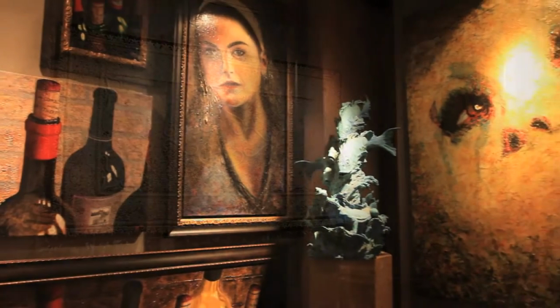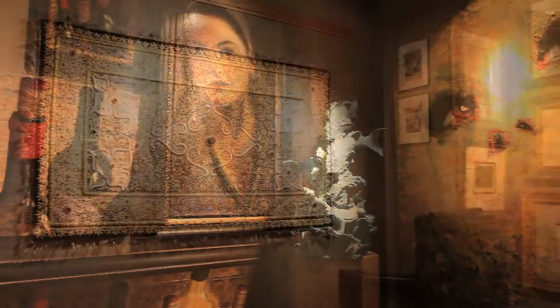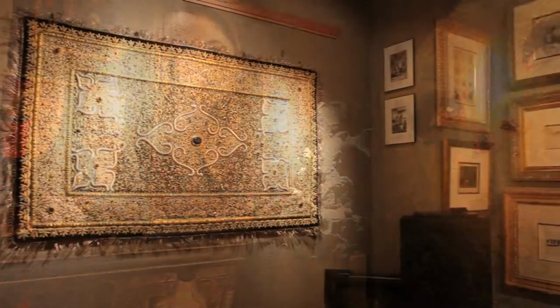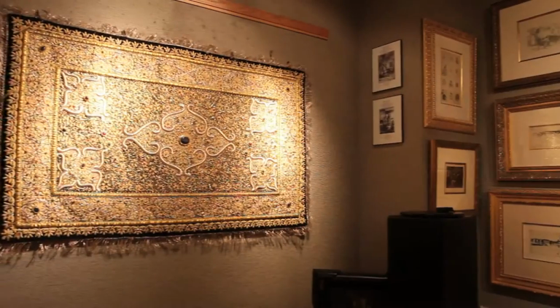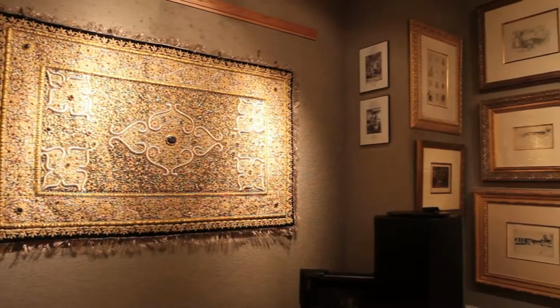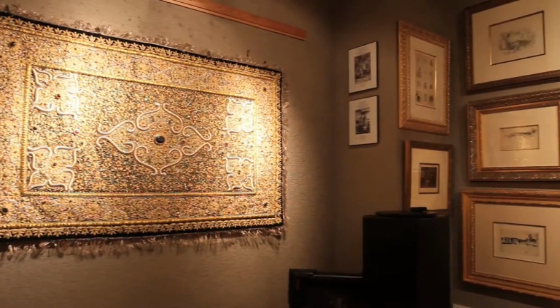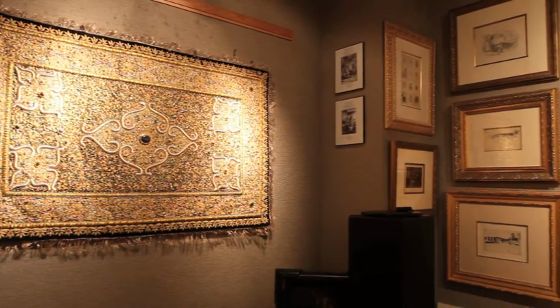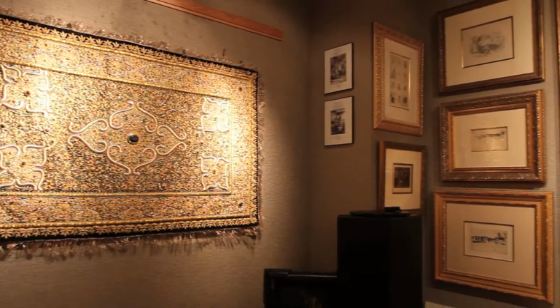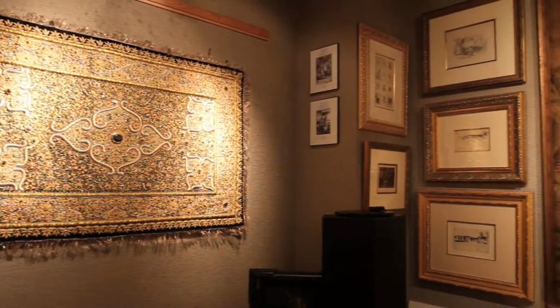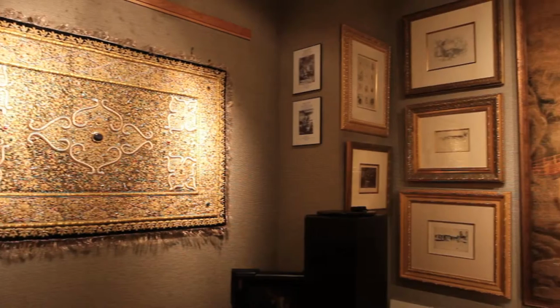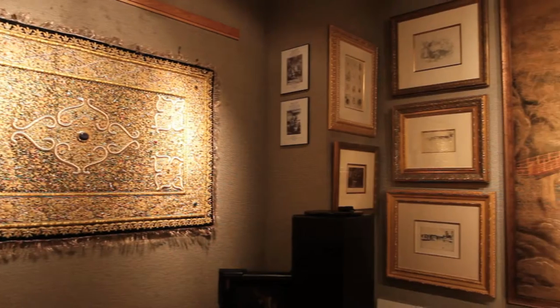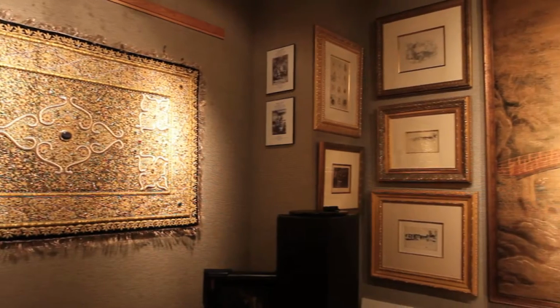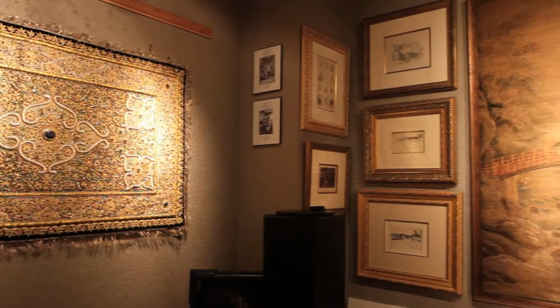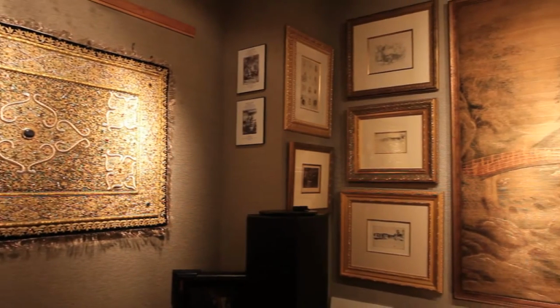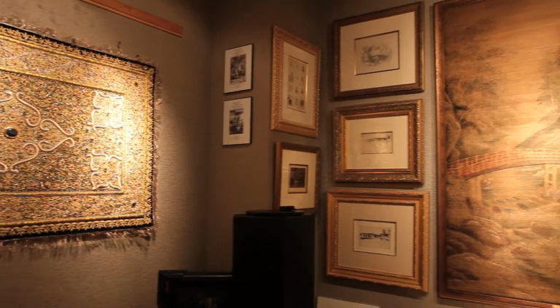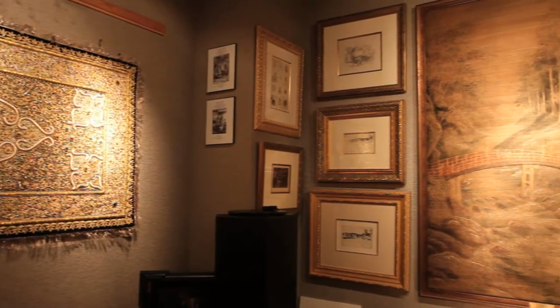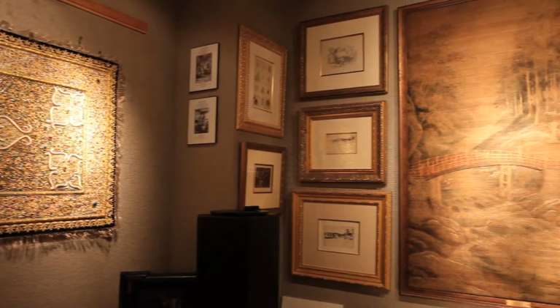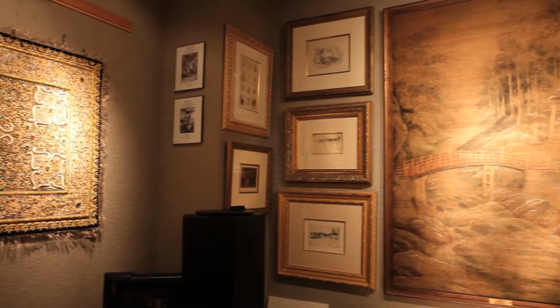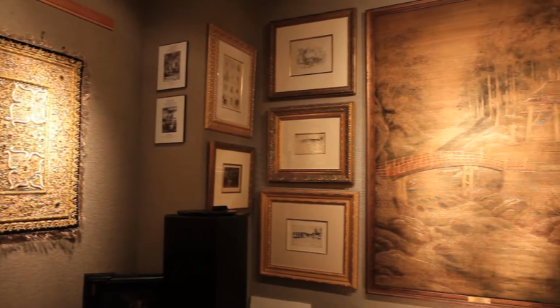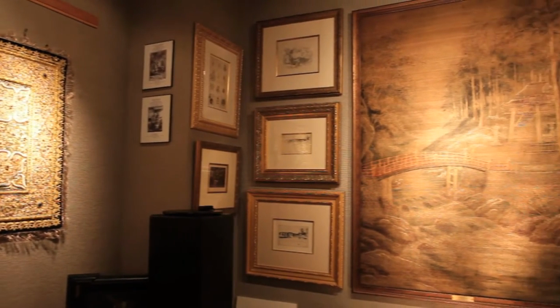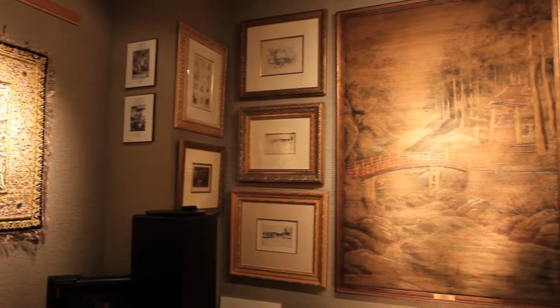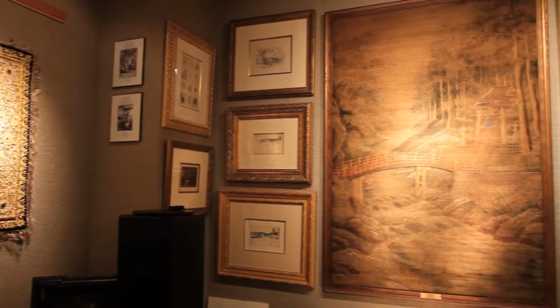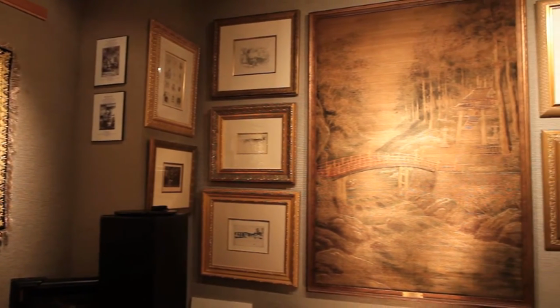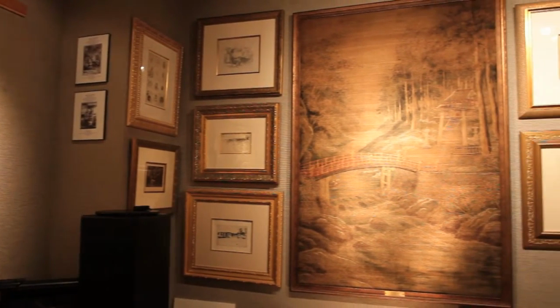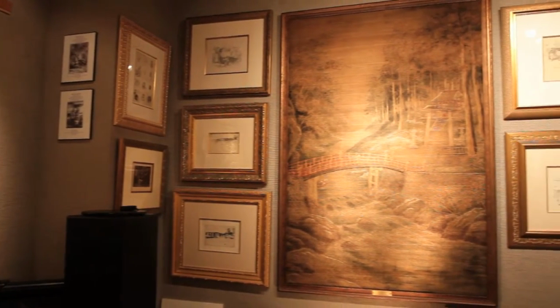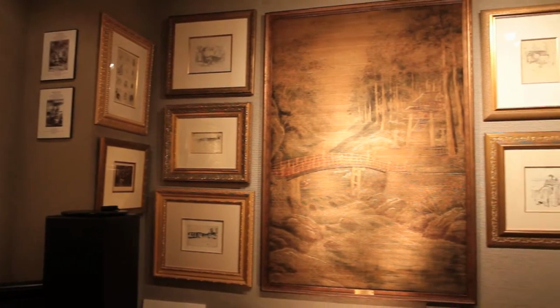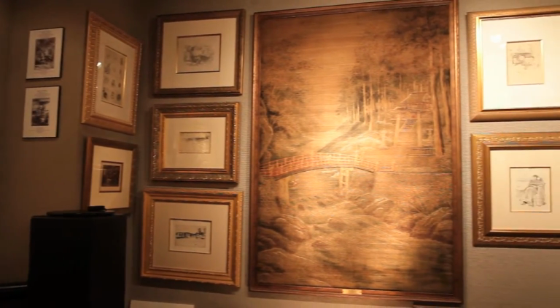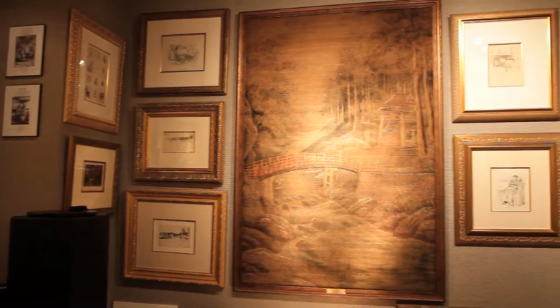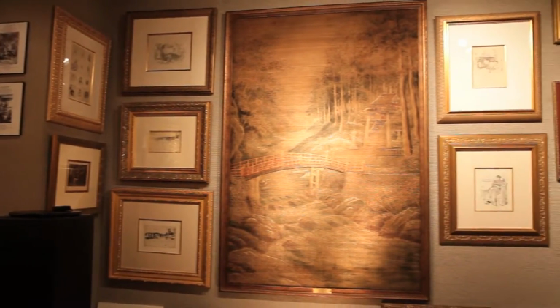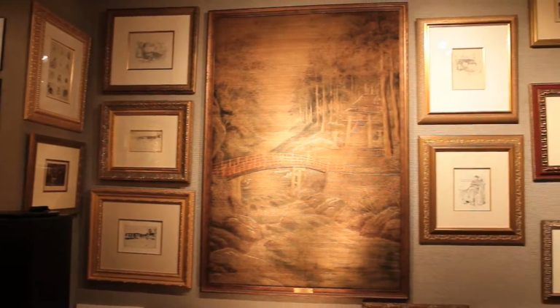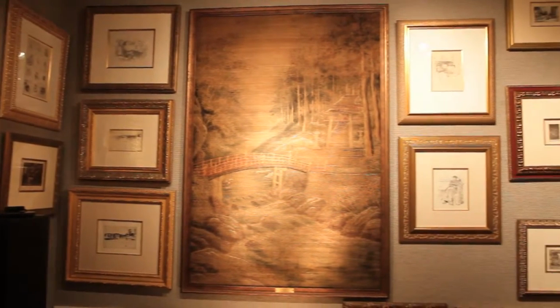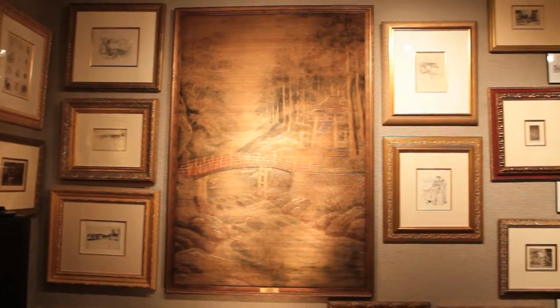Bronze sculpture, art glass, and limited-edition prints complete these extensive offerings.